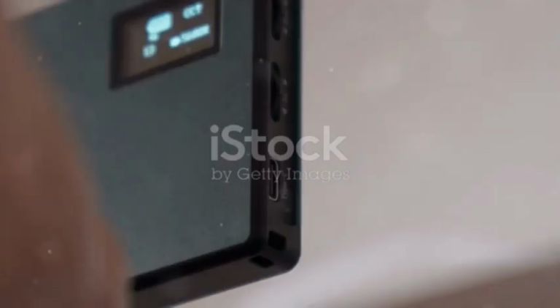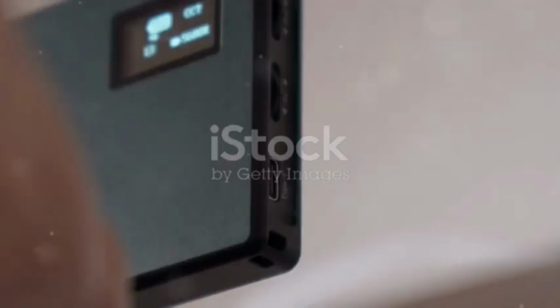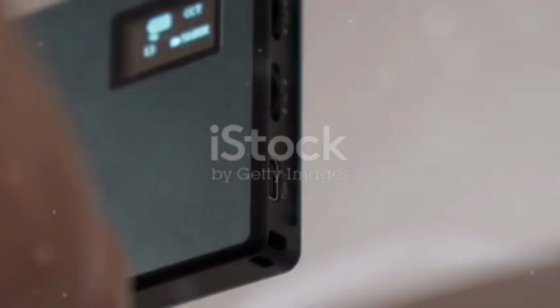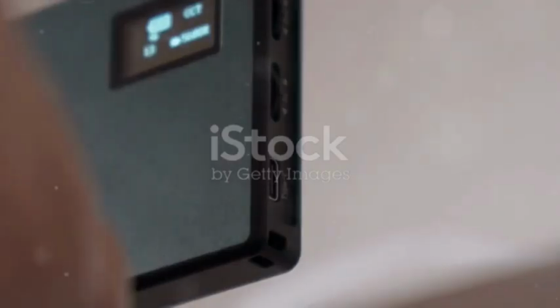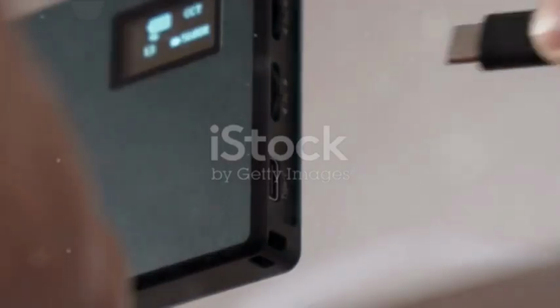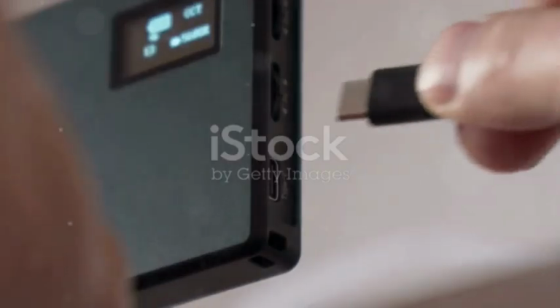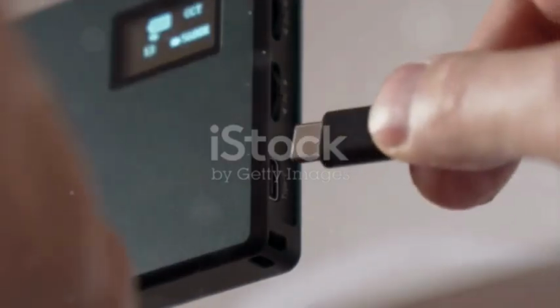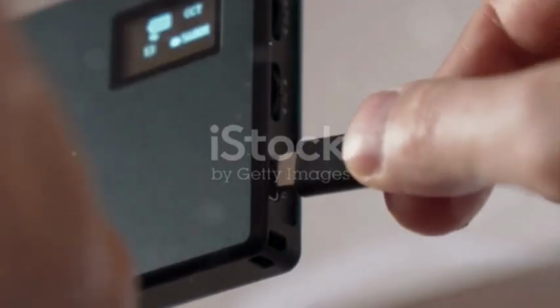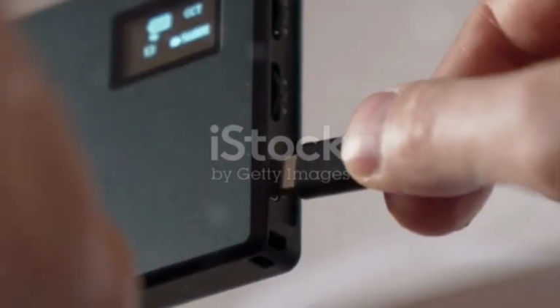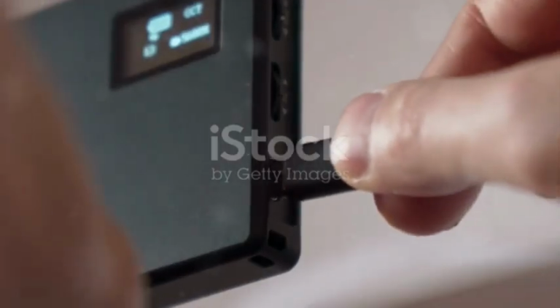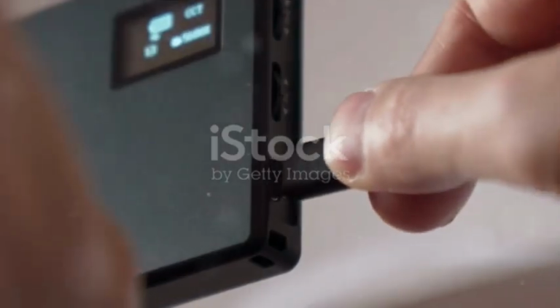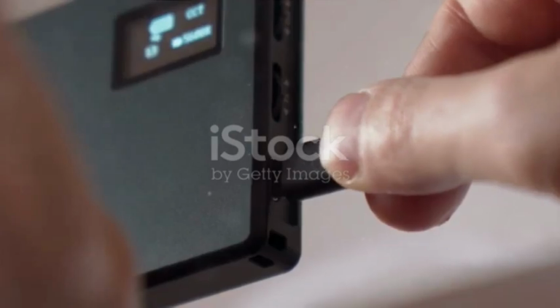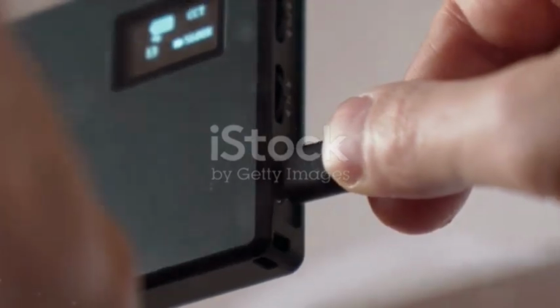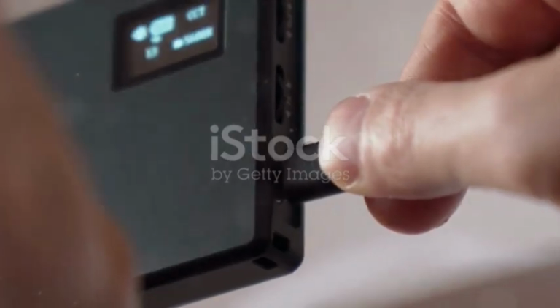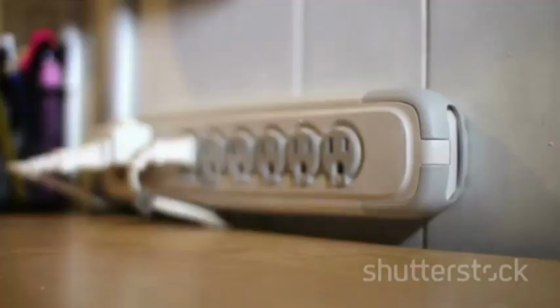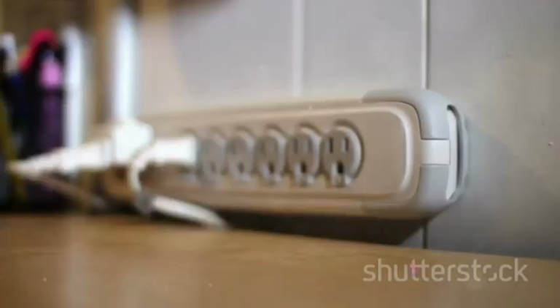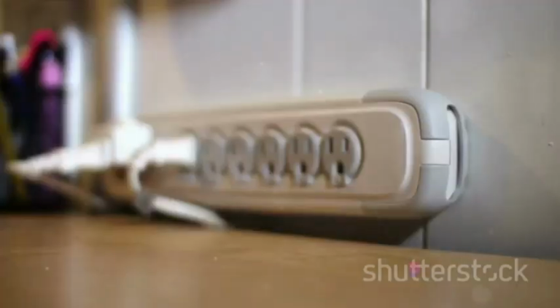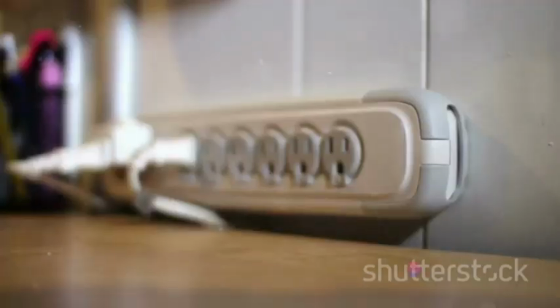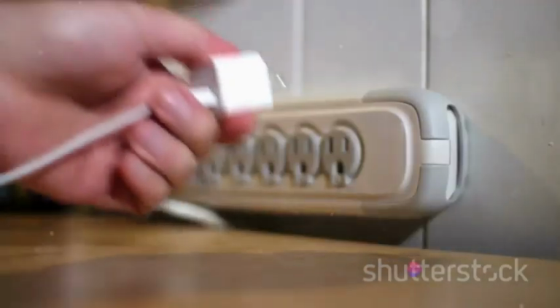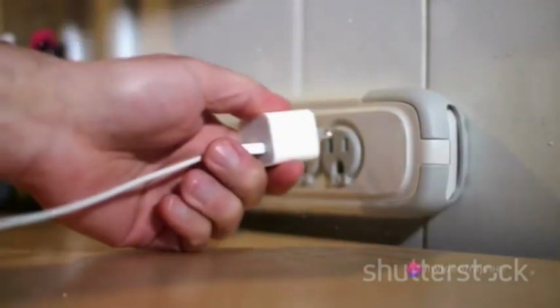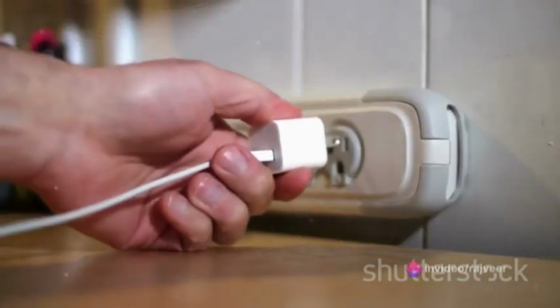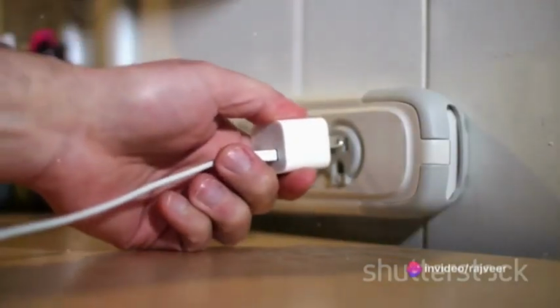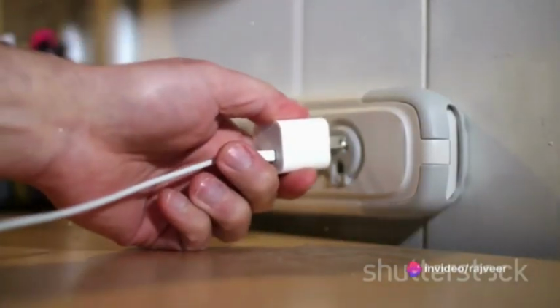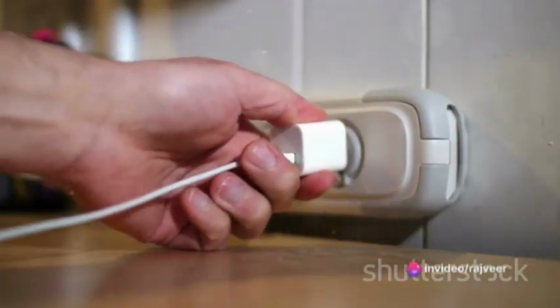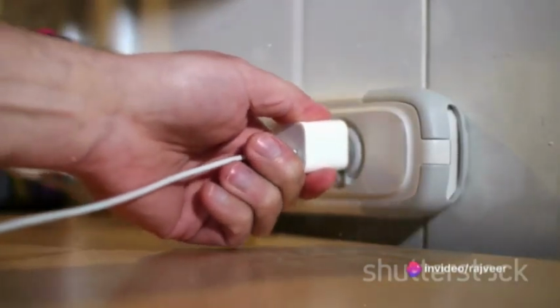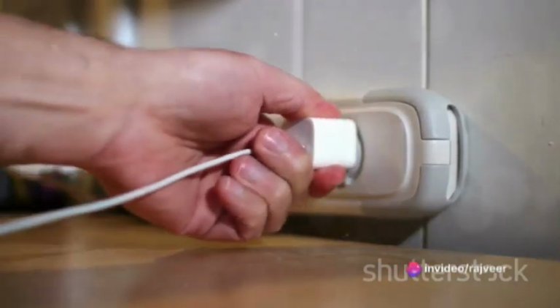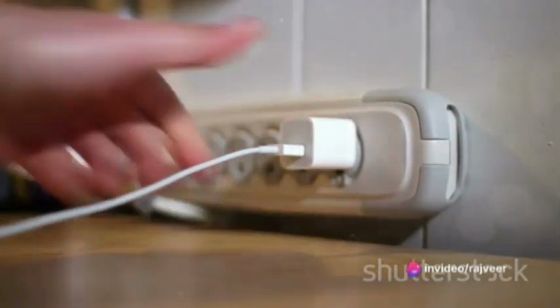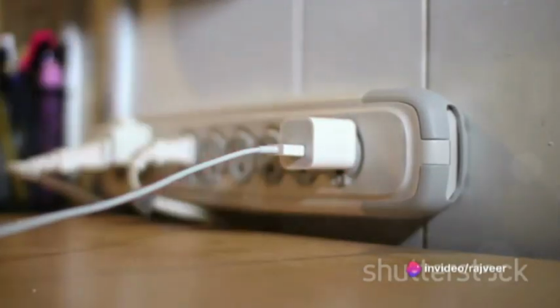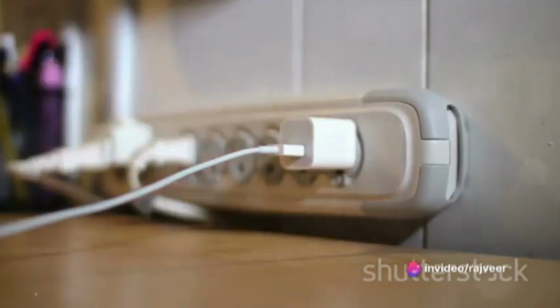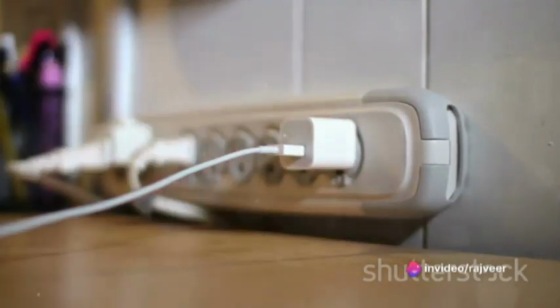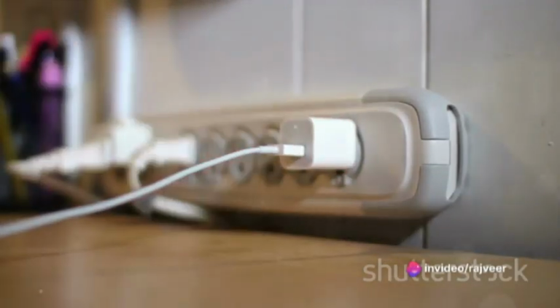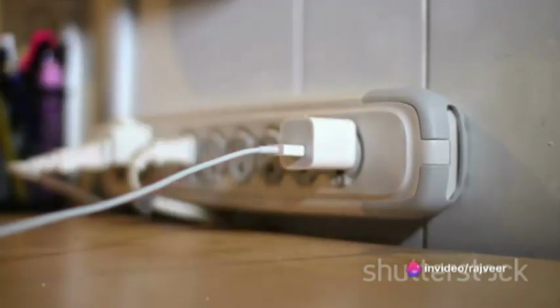Further inside, we discover the power cord and adapter. Notably, the adapter is compact, saving you valuable desk space.